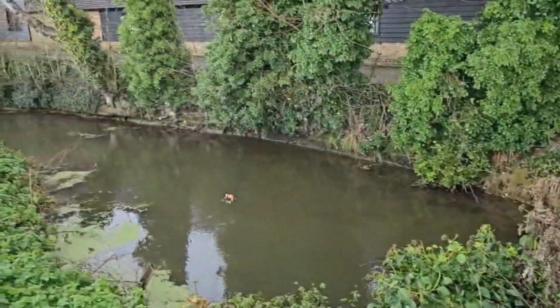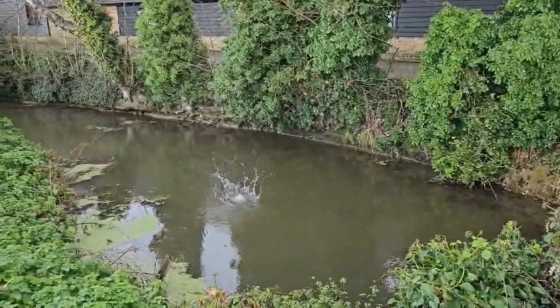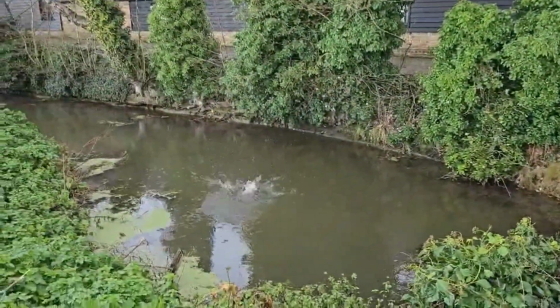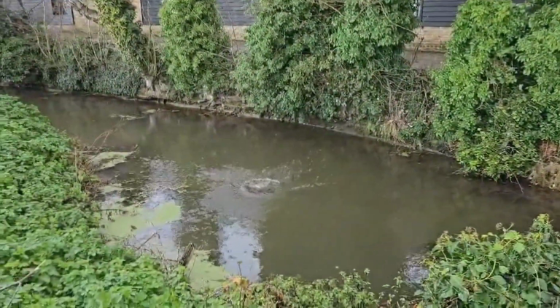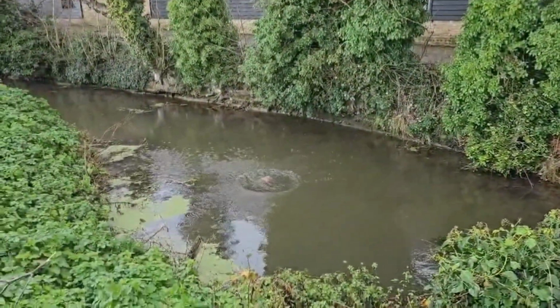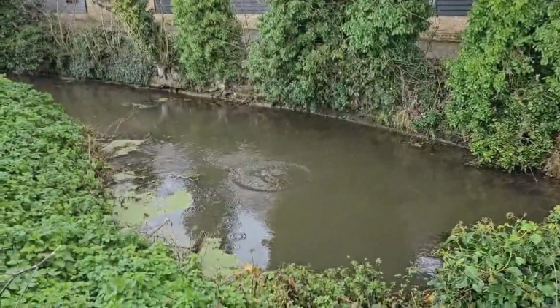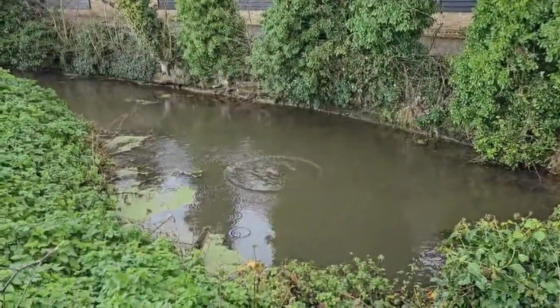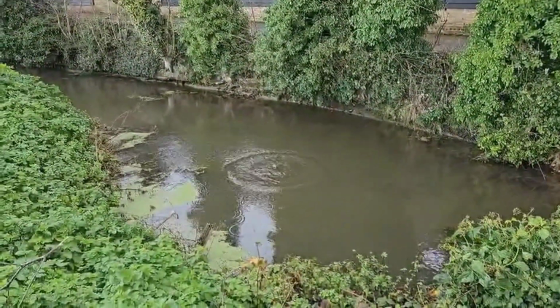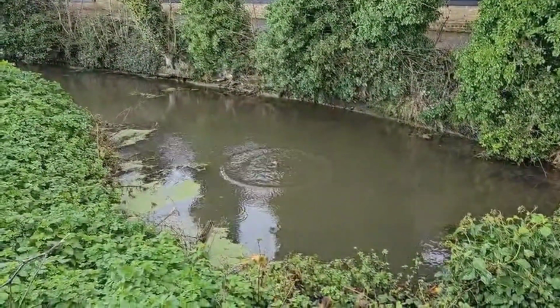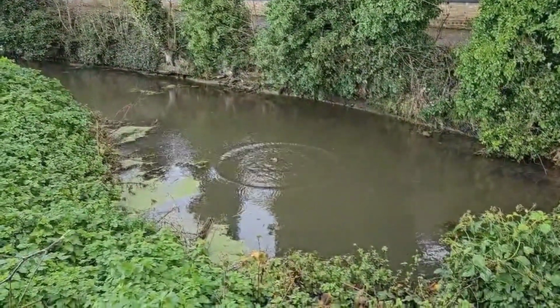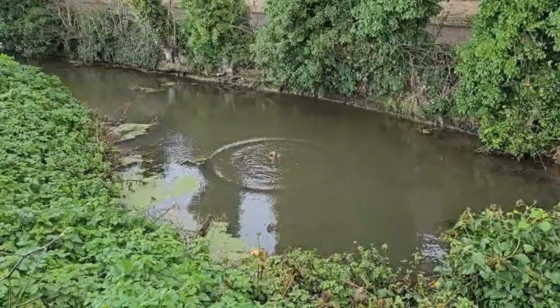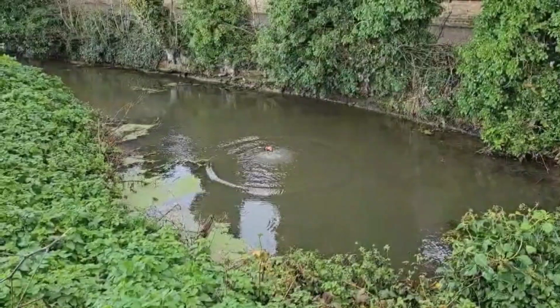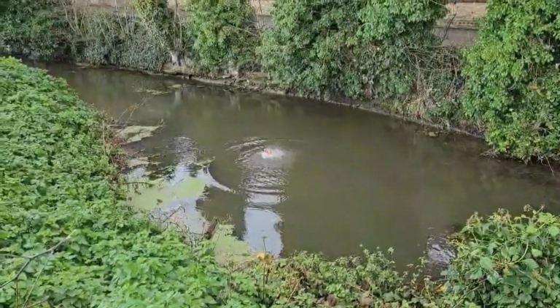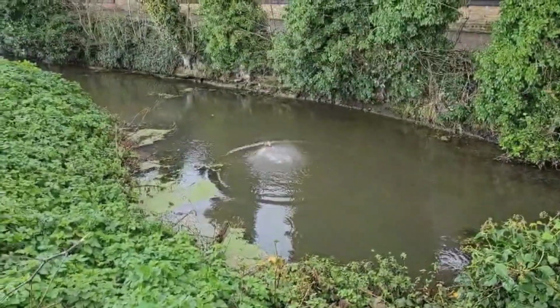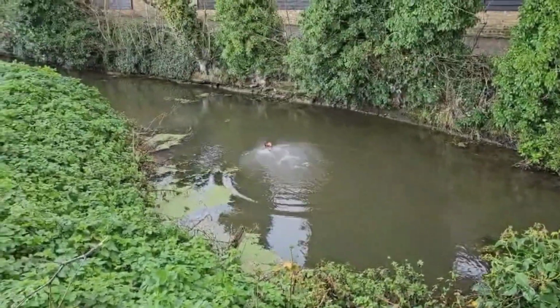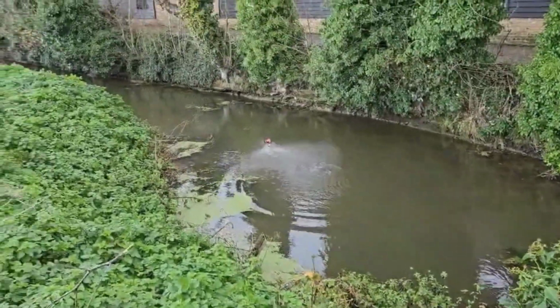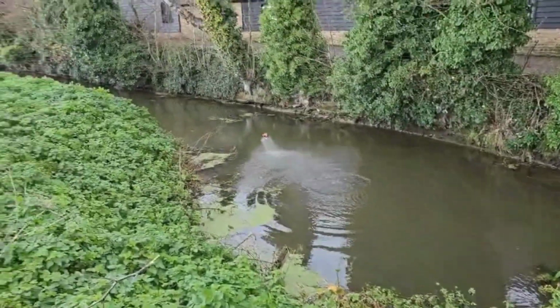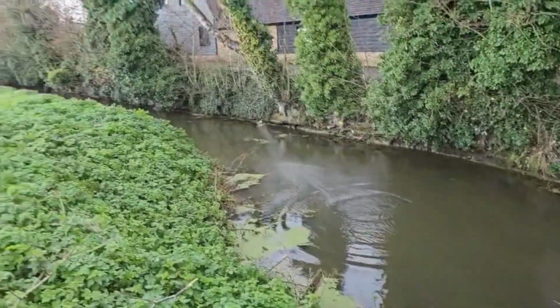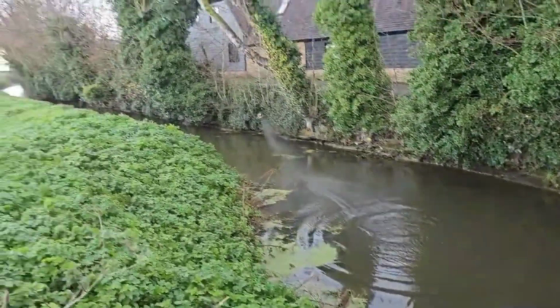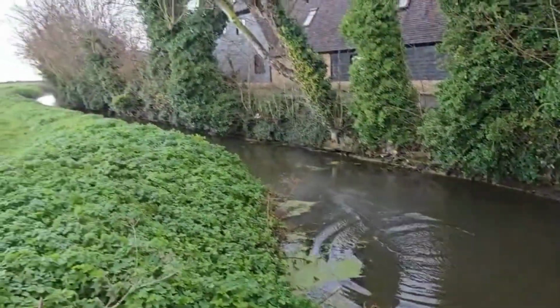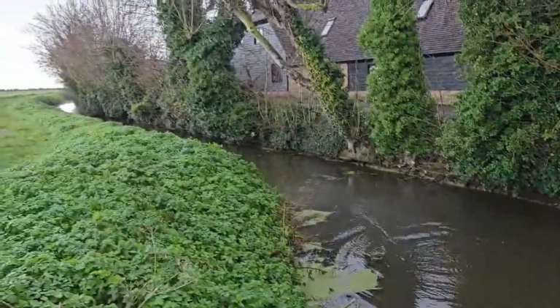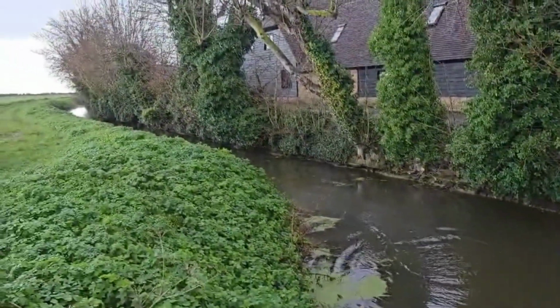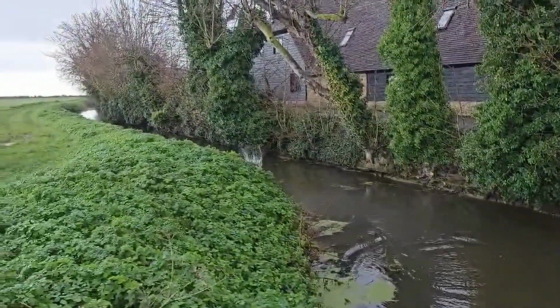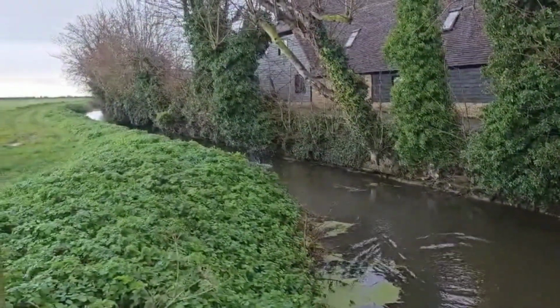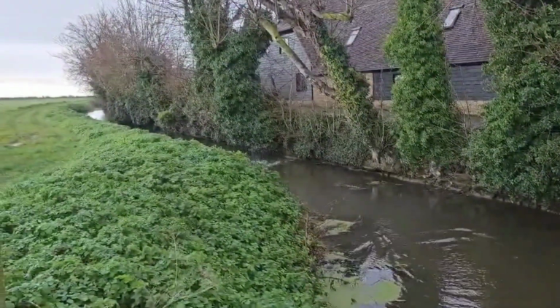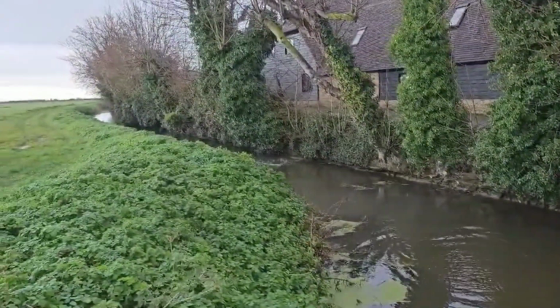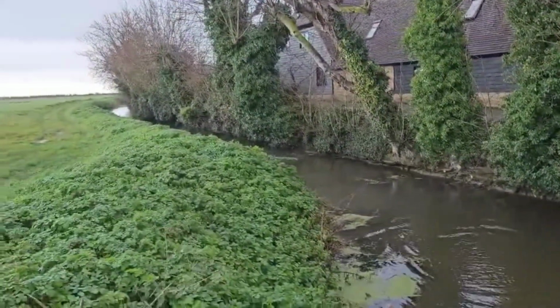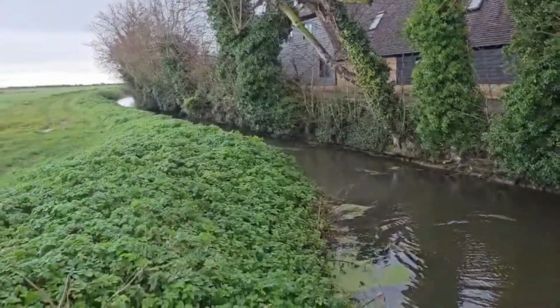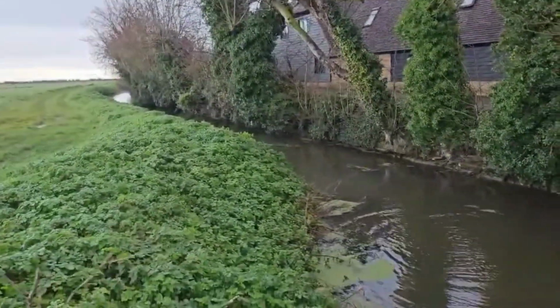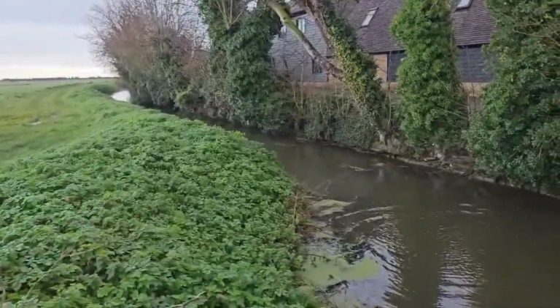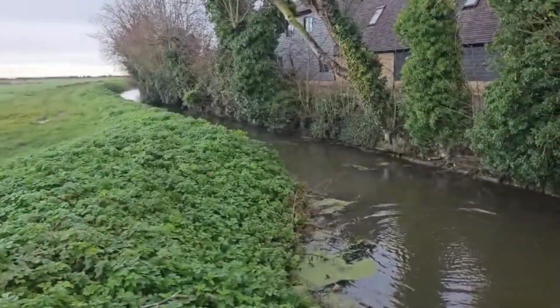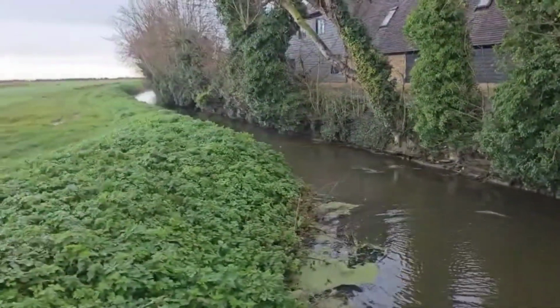It really flies well. In fact, every Darwin drone I've ever flown has been tuned well, and this is no exception.